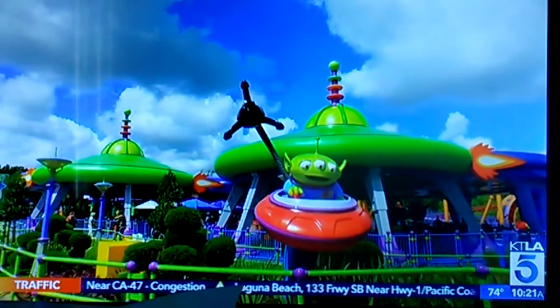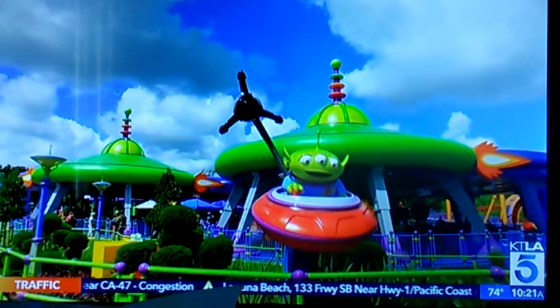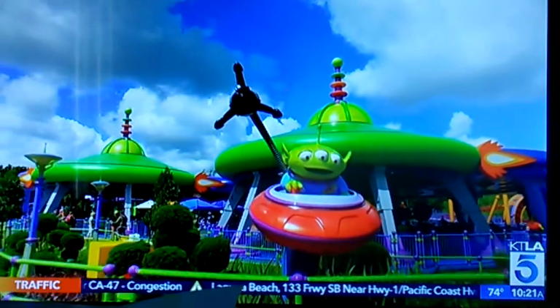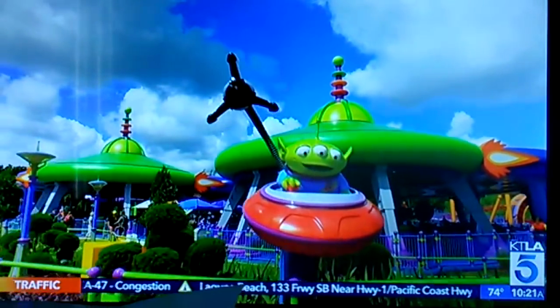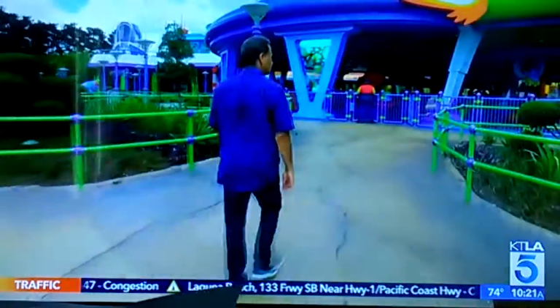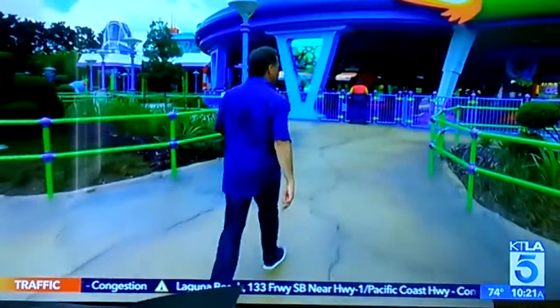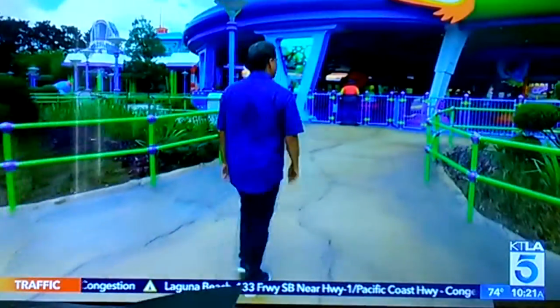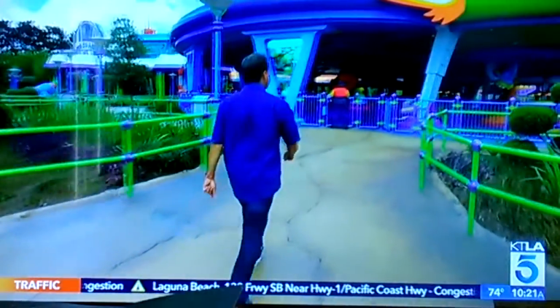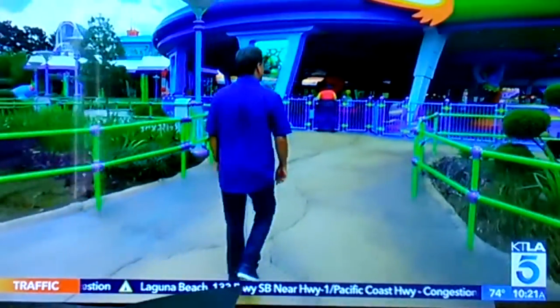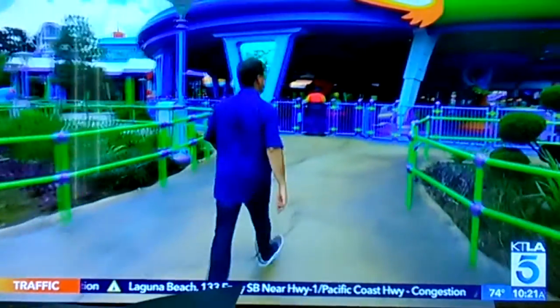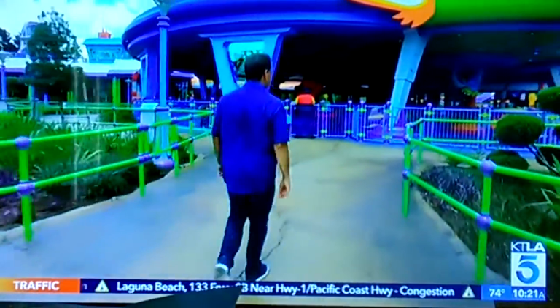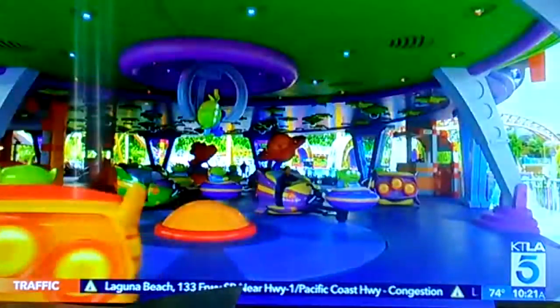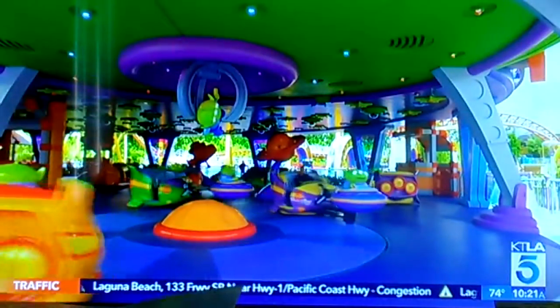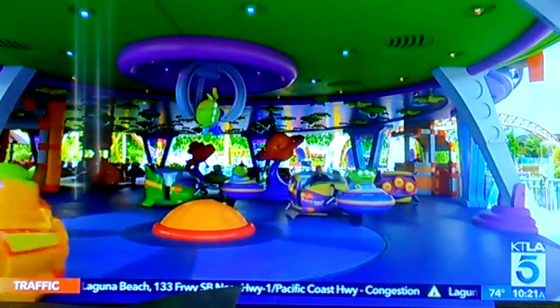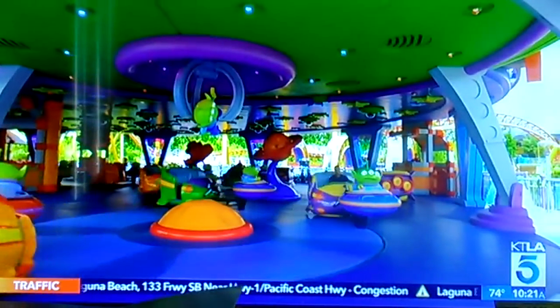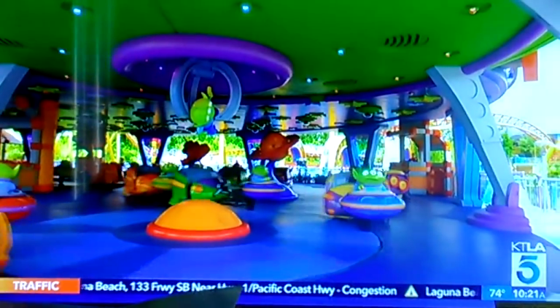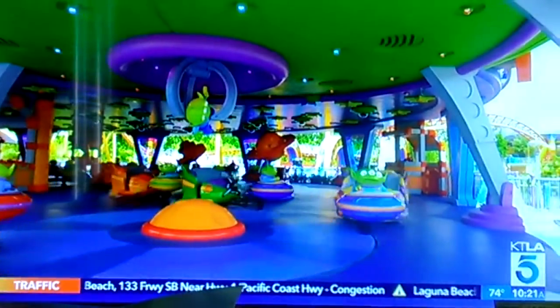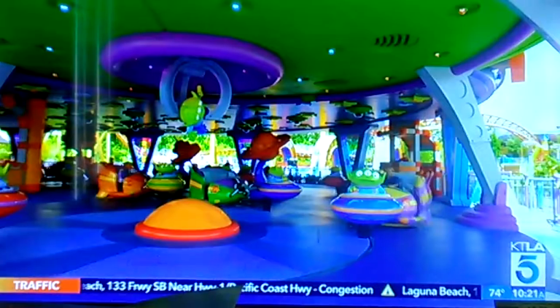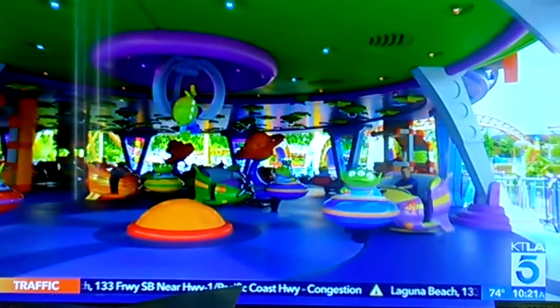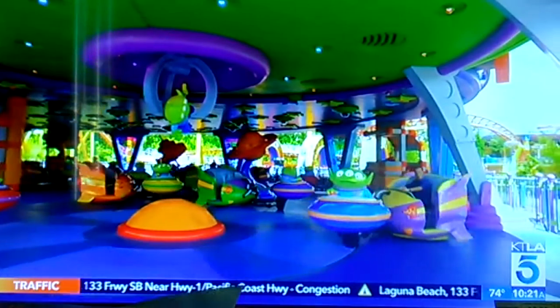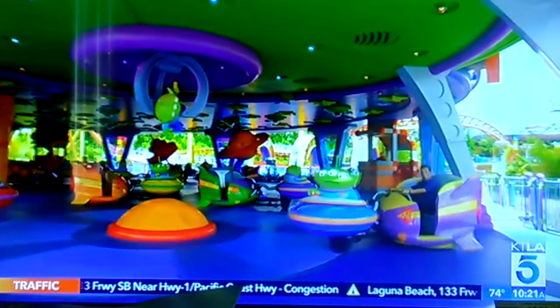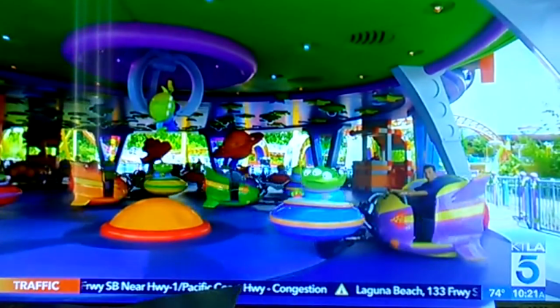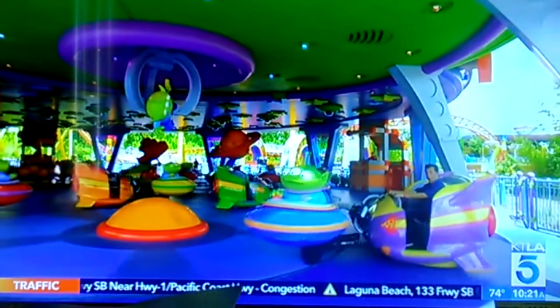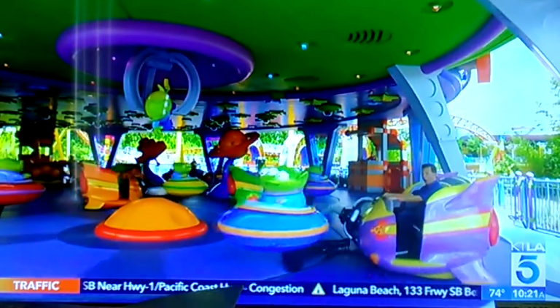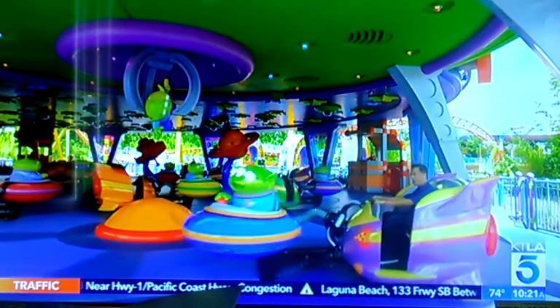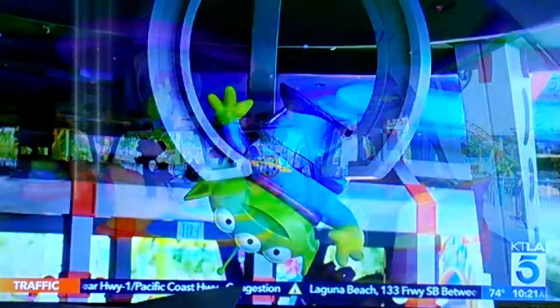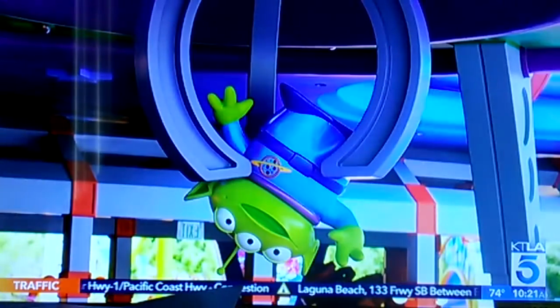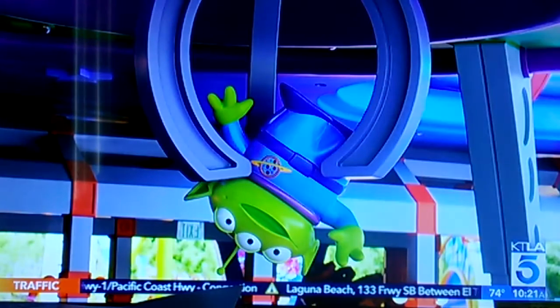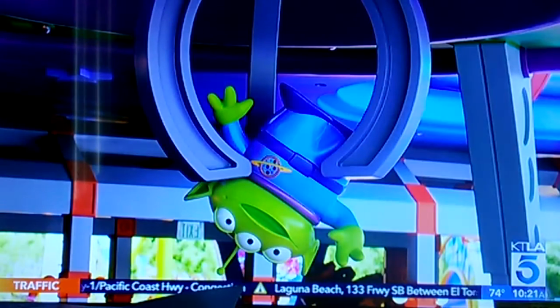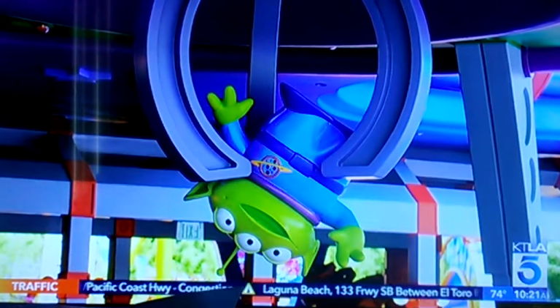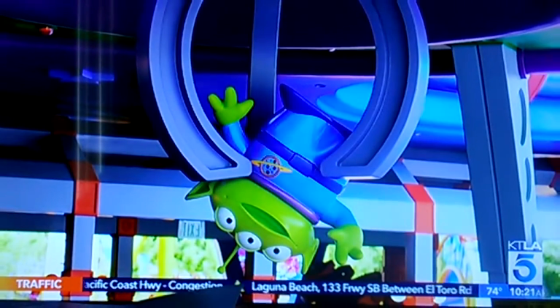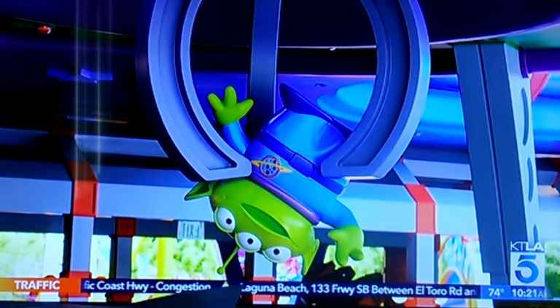The Alien Swirling Saucers are also brand new. This is the toy that Andy wins at the Pizza Planet restaurant. The 22 alien rocket ships blink and whirl as the claw dangles overhead.